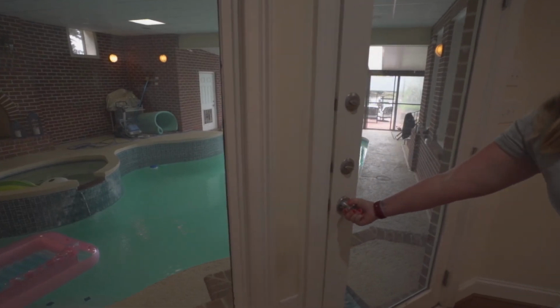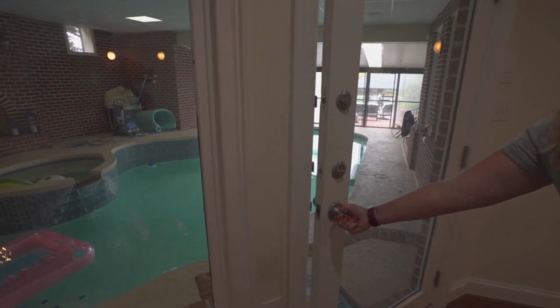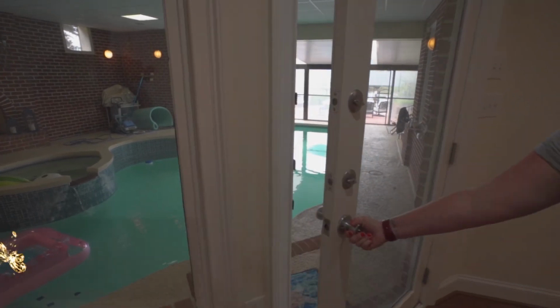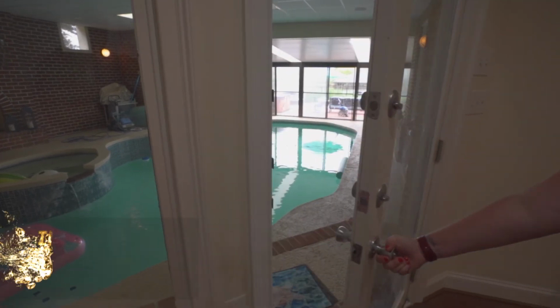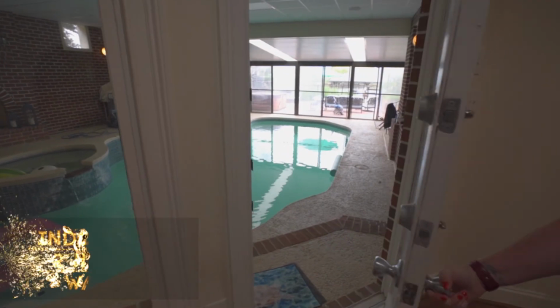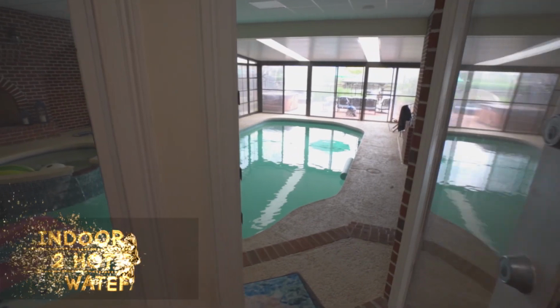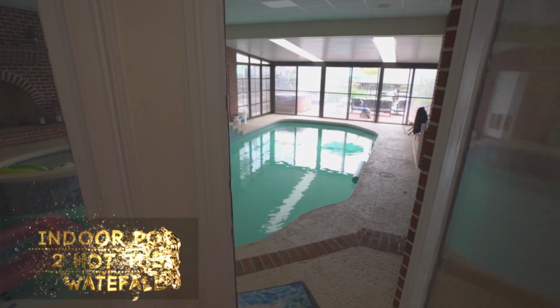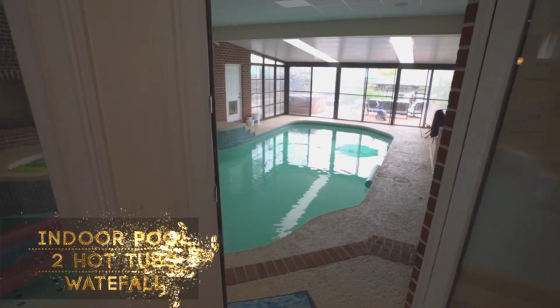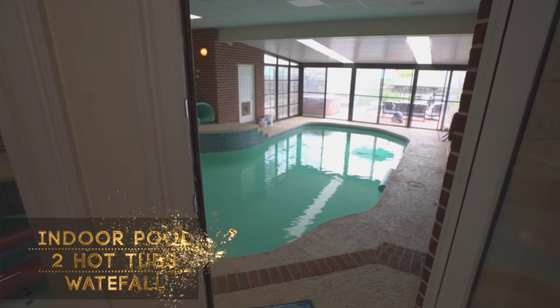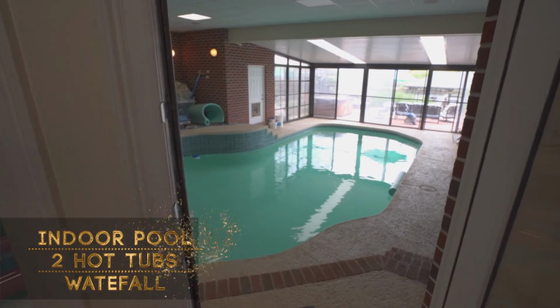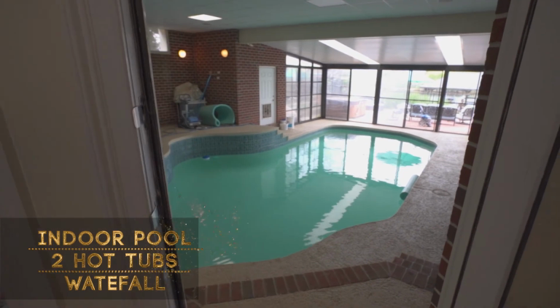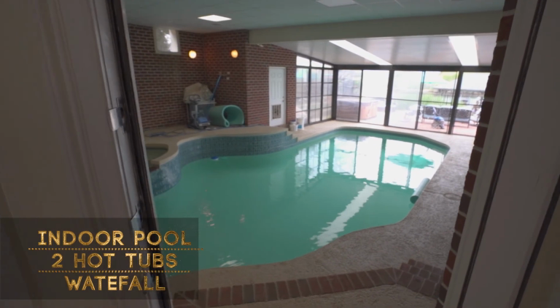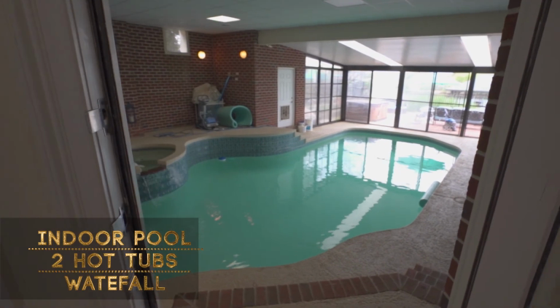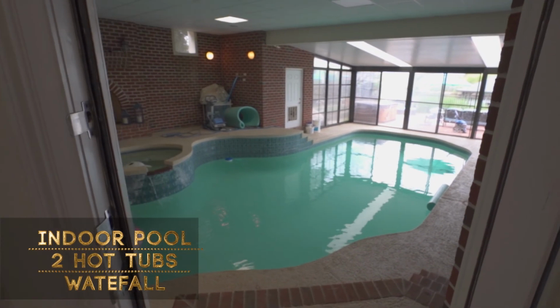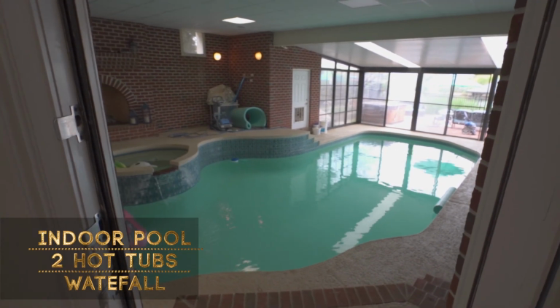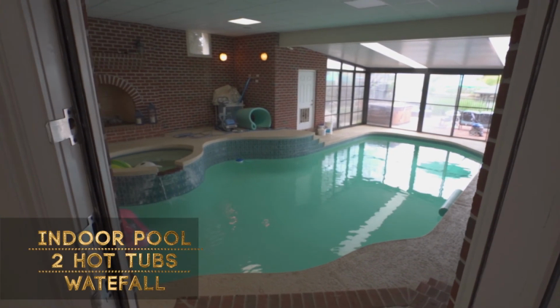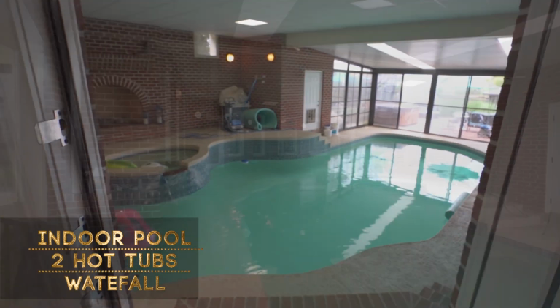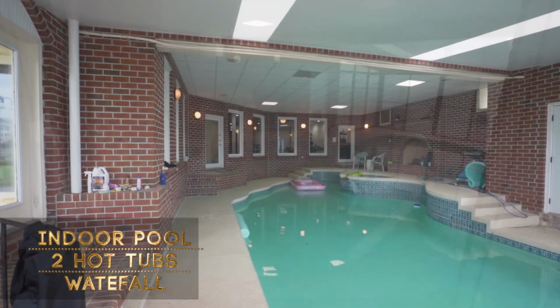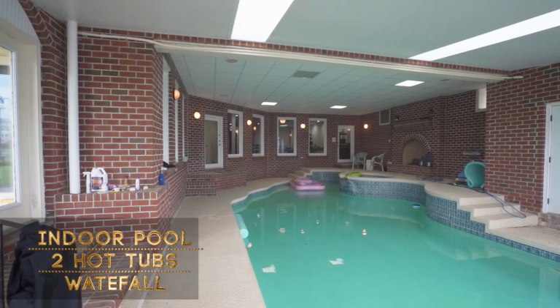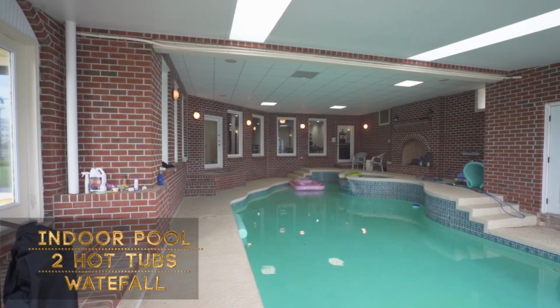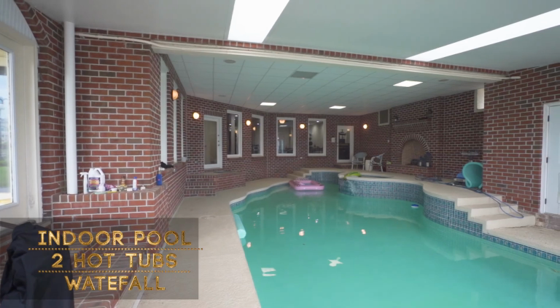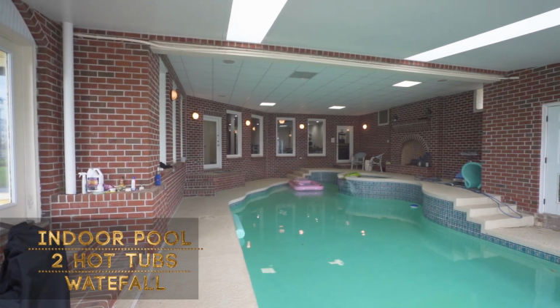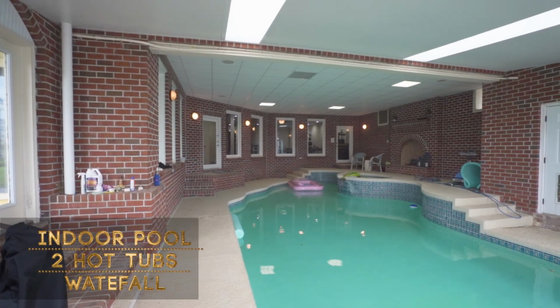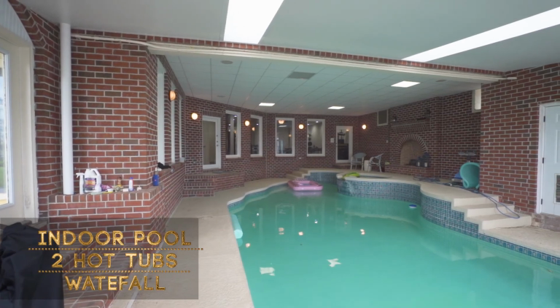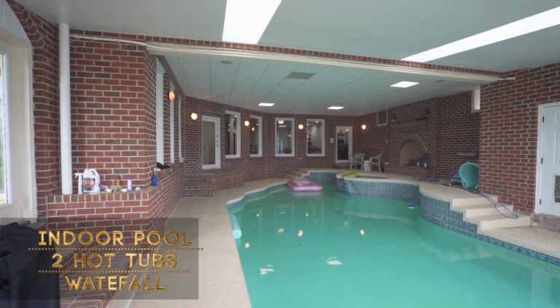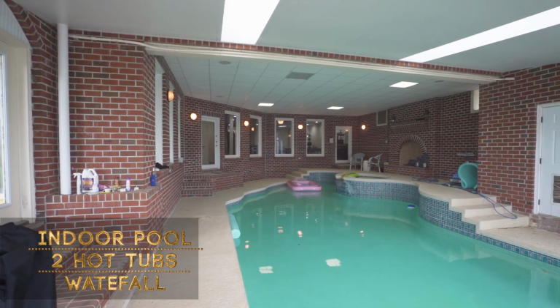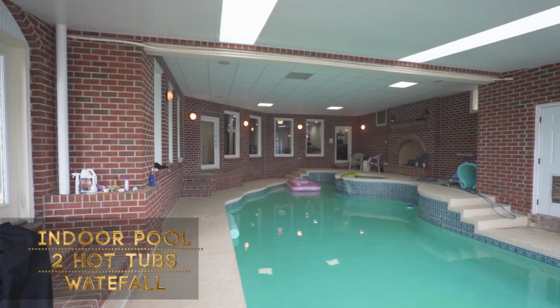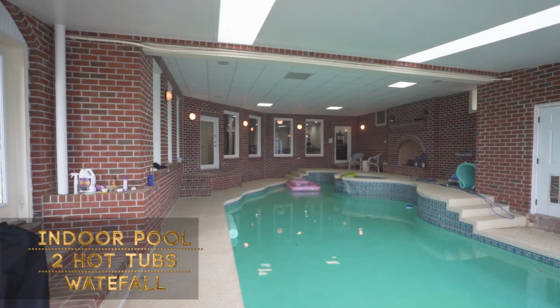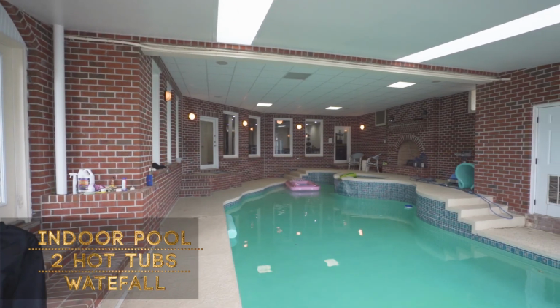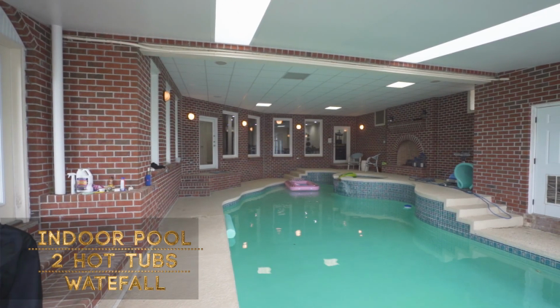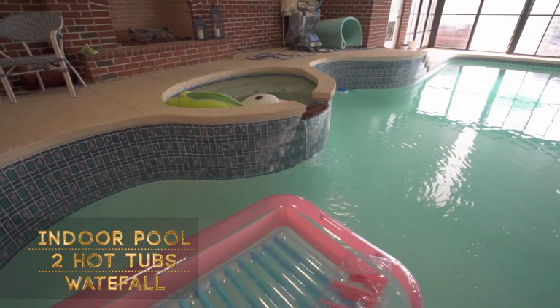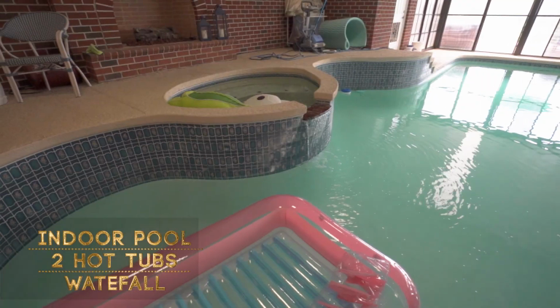Extremely nice-sized indoor pool with an indoor hot tub. The pool is also heated, and you have a hot tub outside as well.